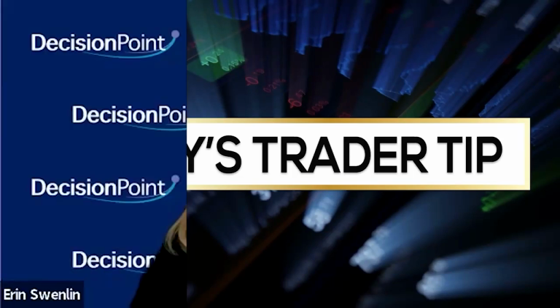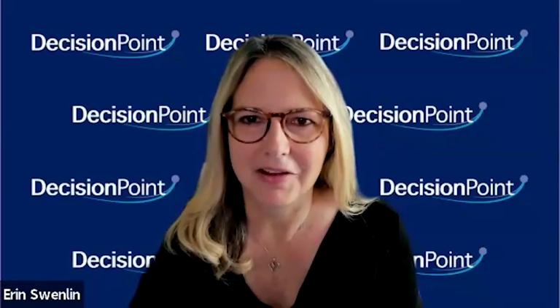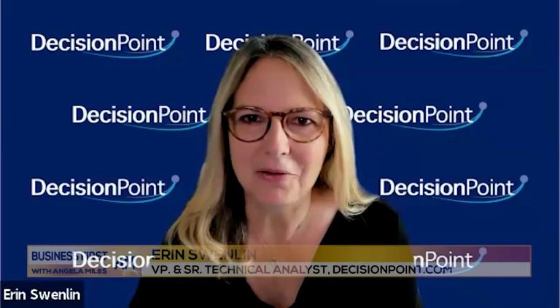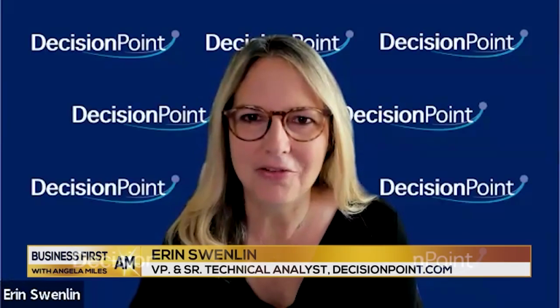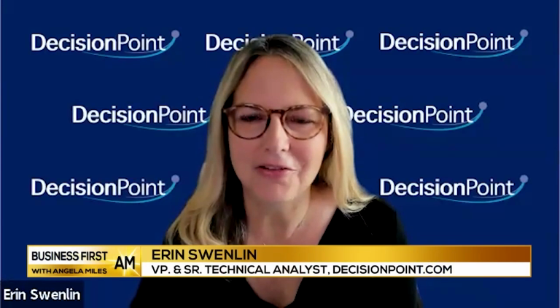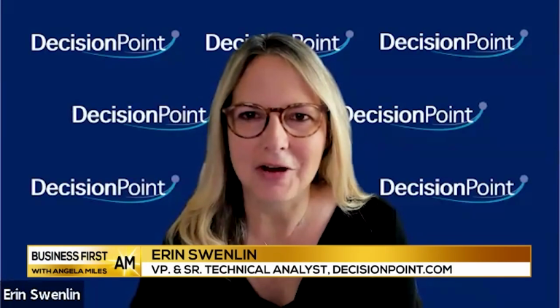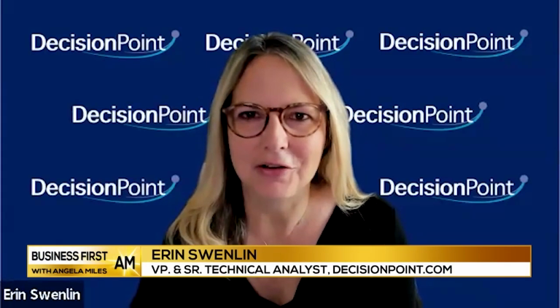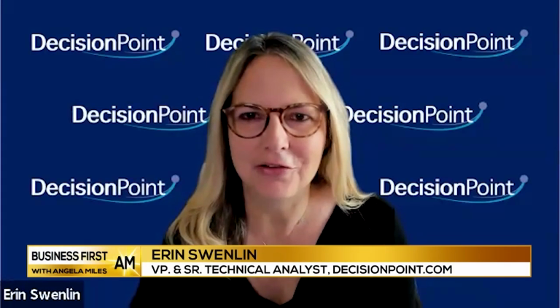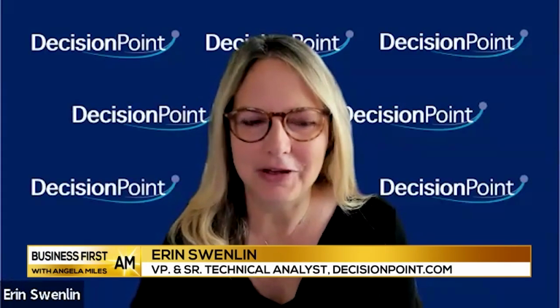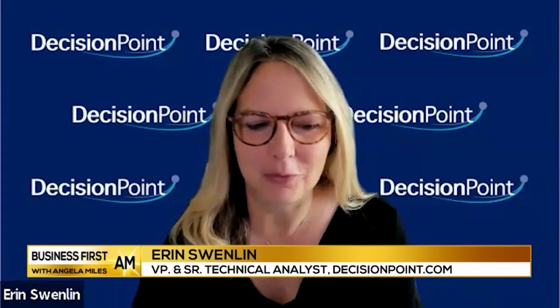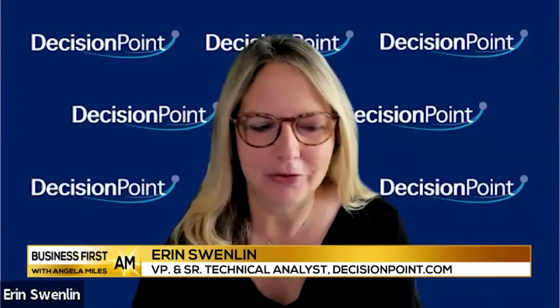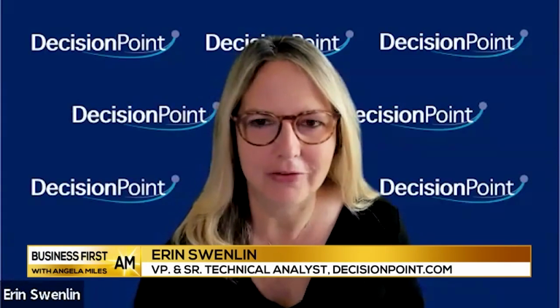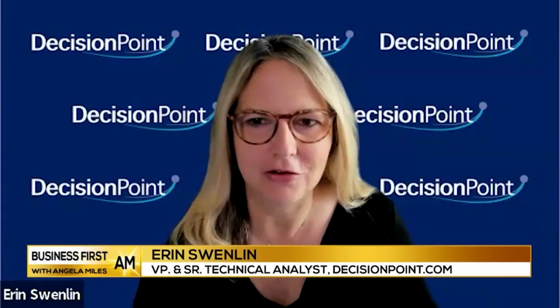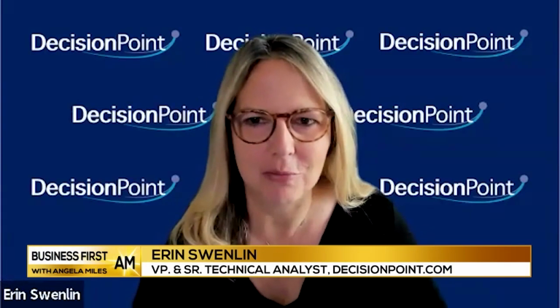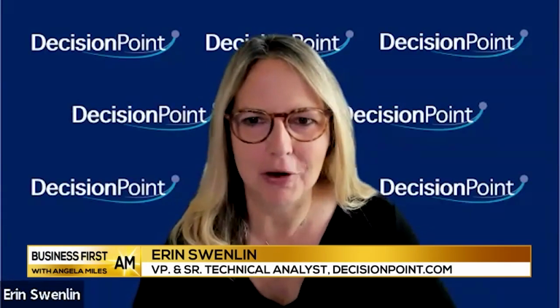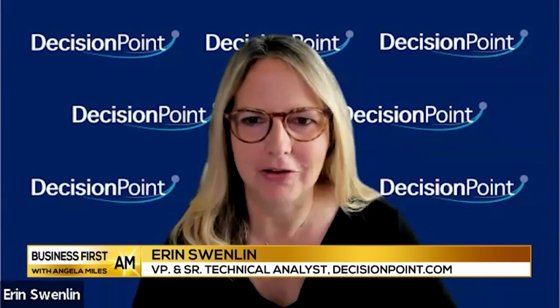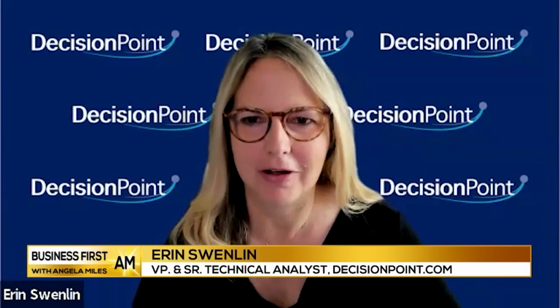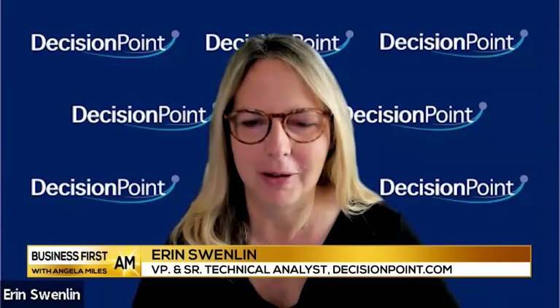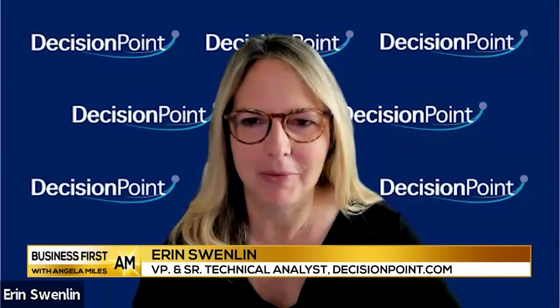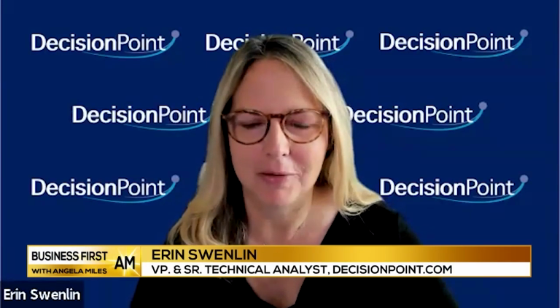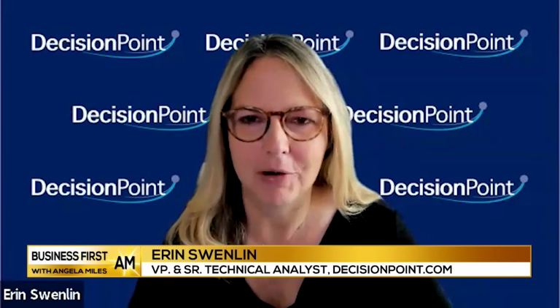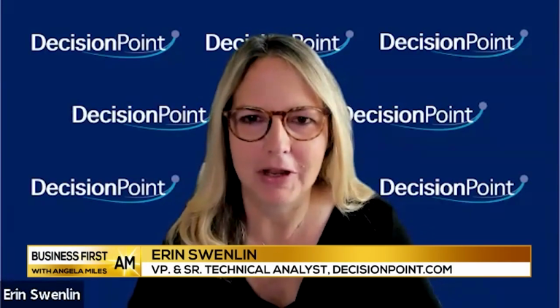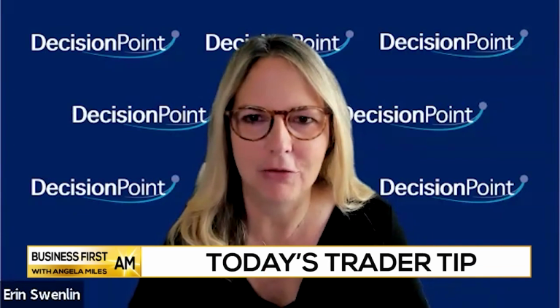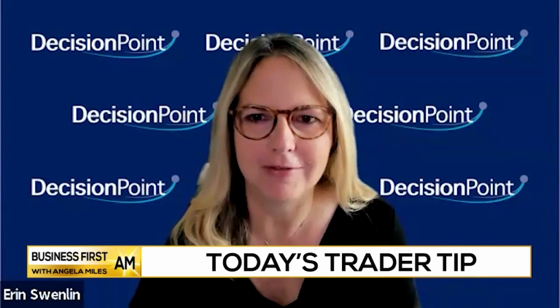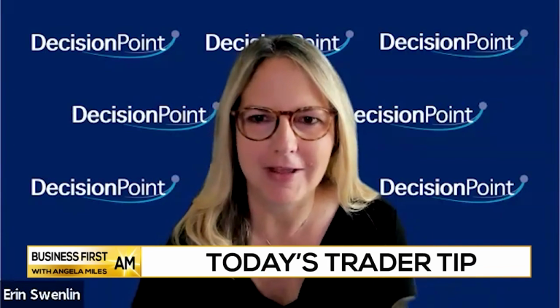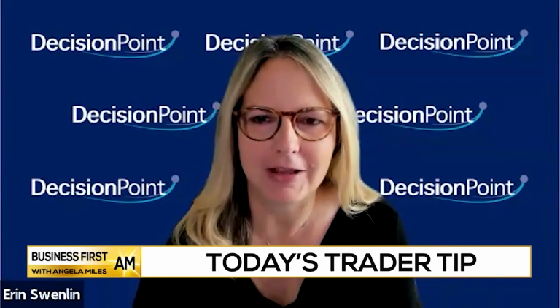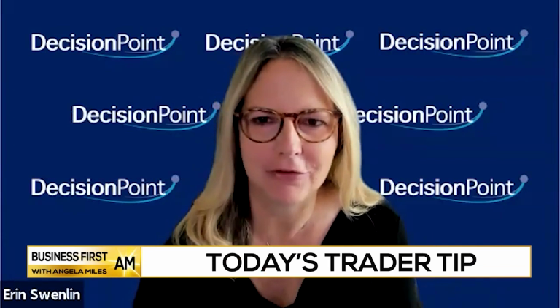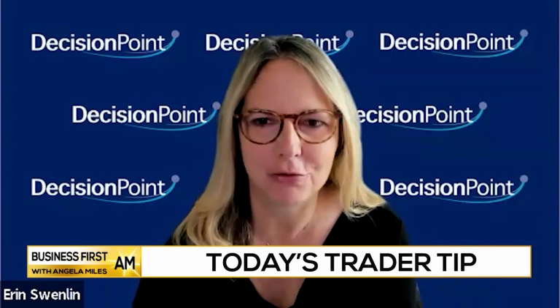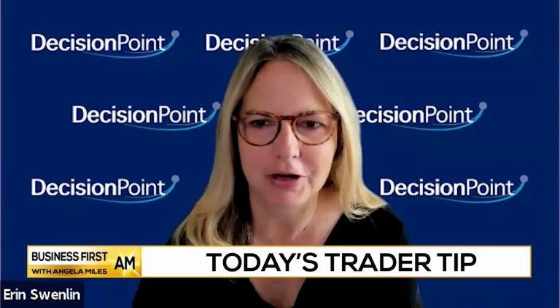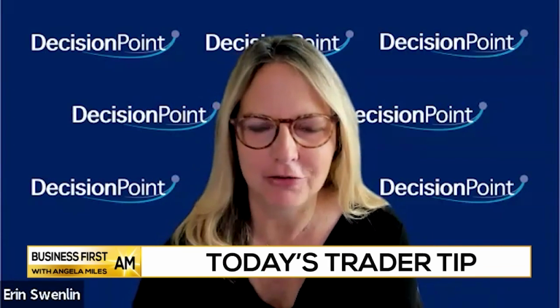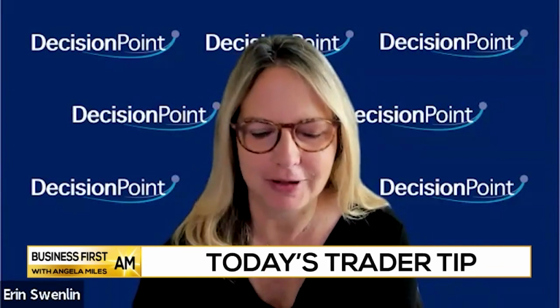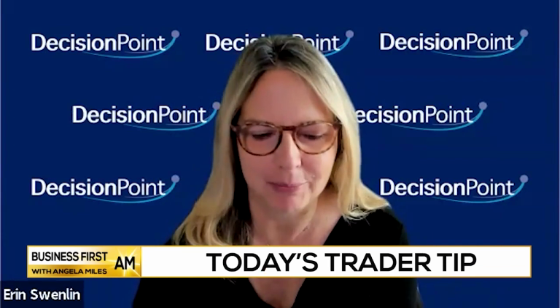Hello, this is Erin Swenling with DecisionPoint.com, bringing you today's trader tip.